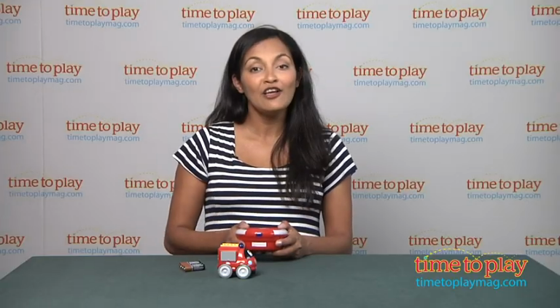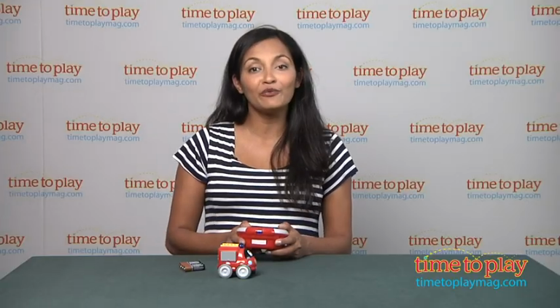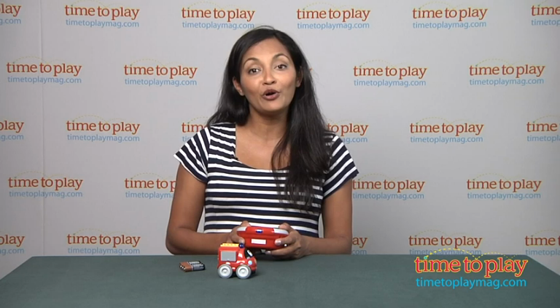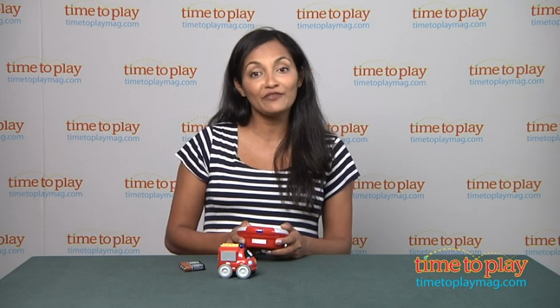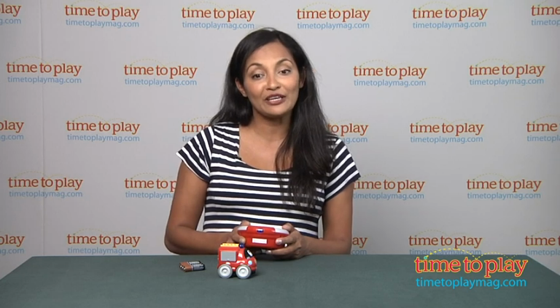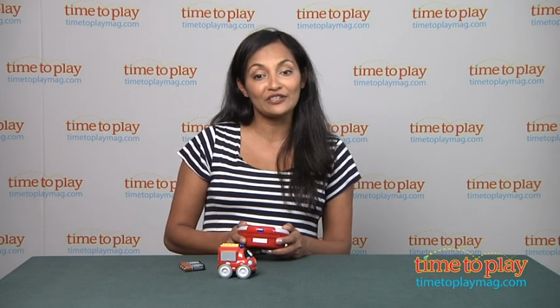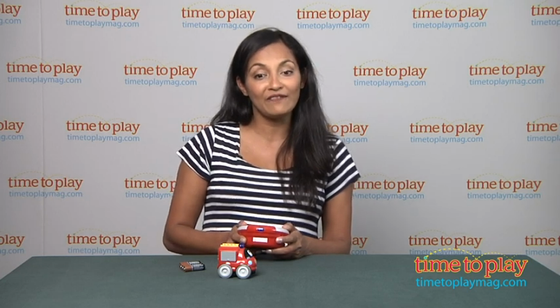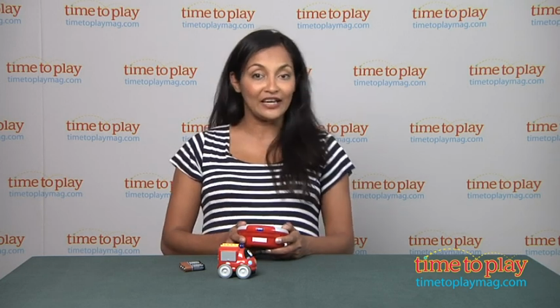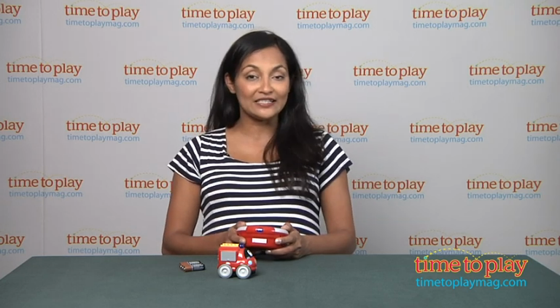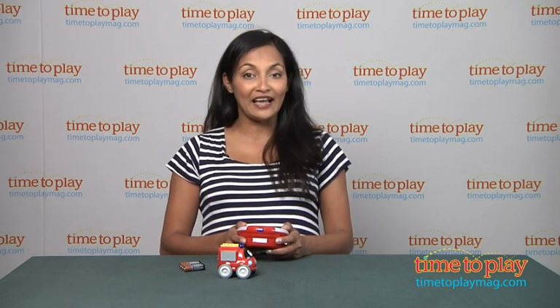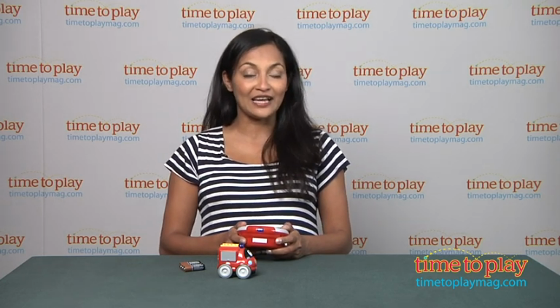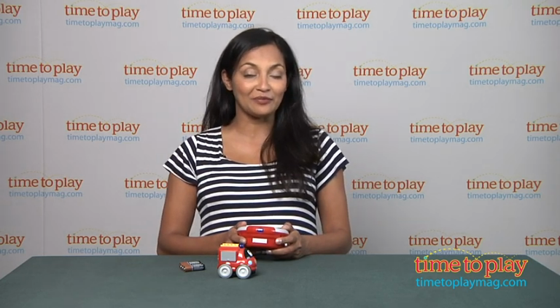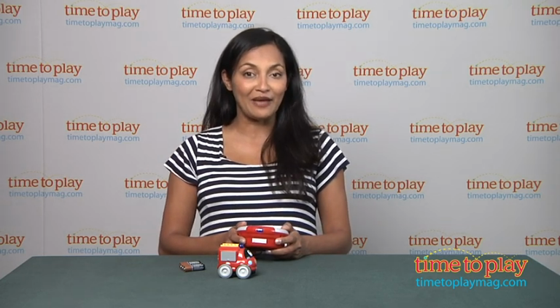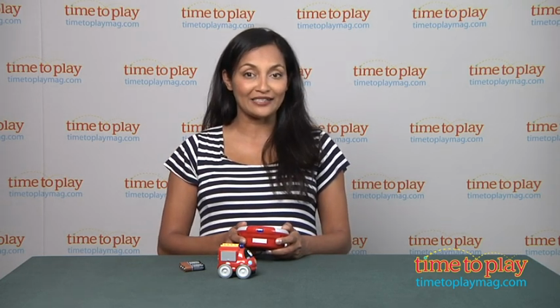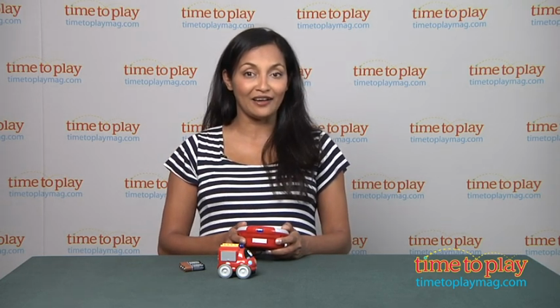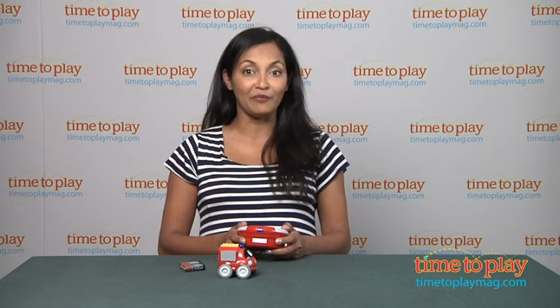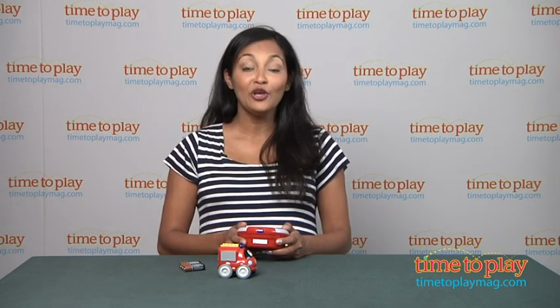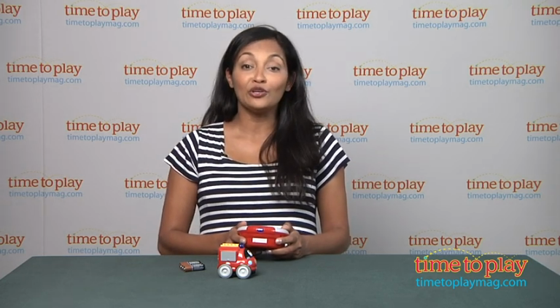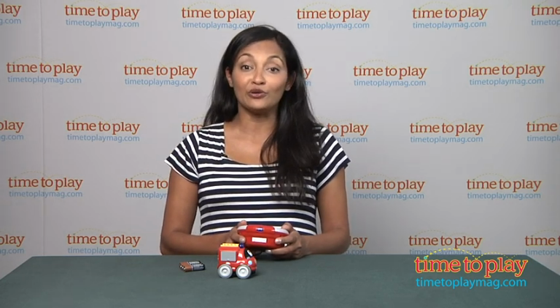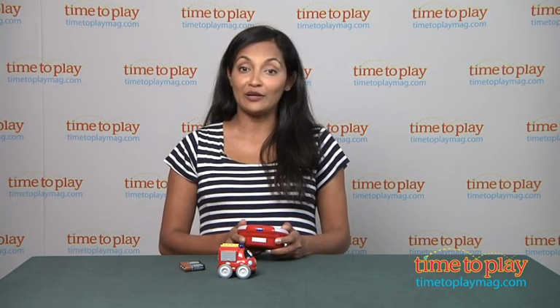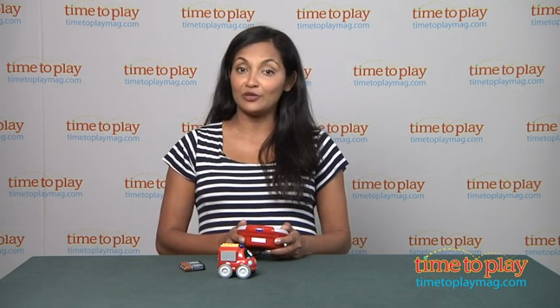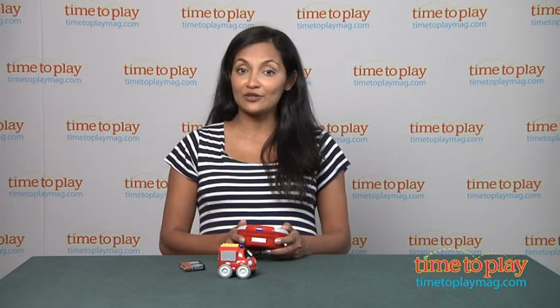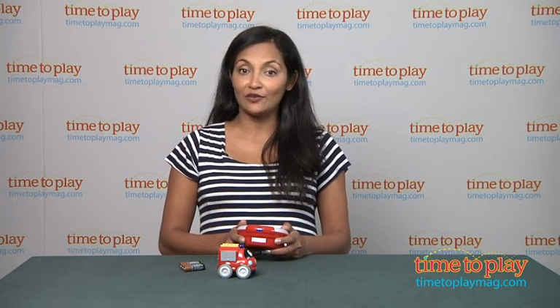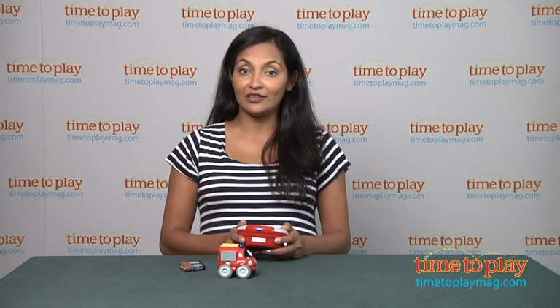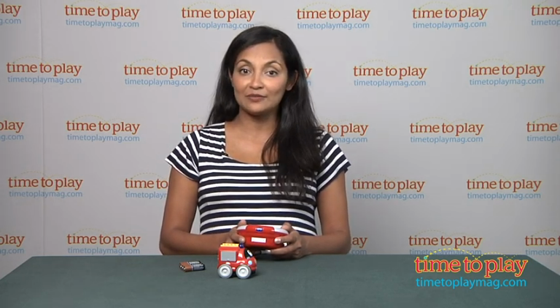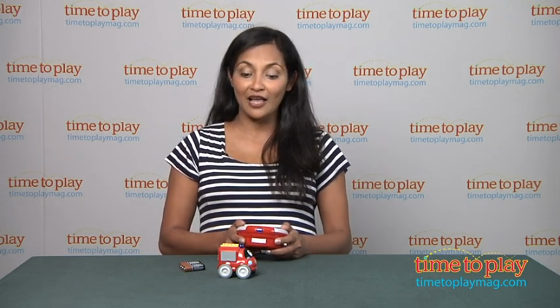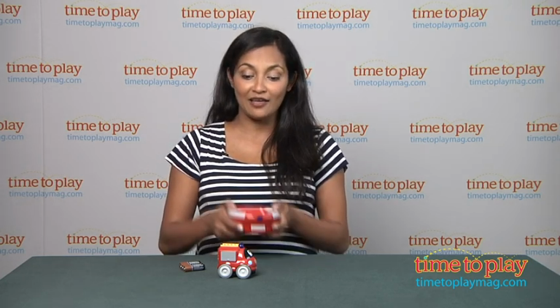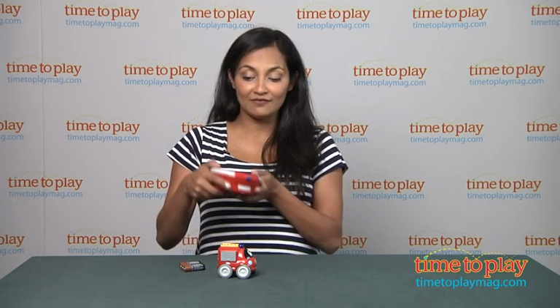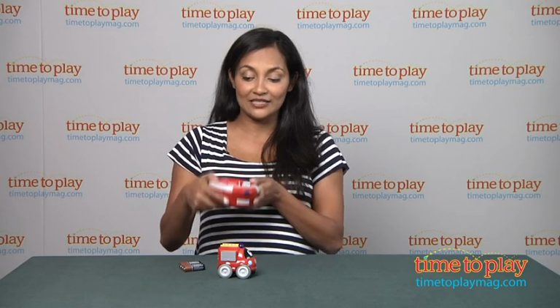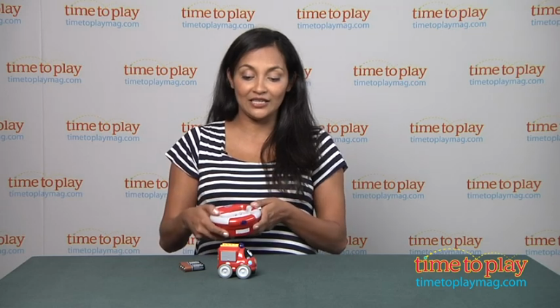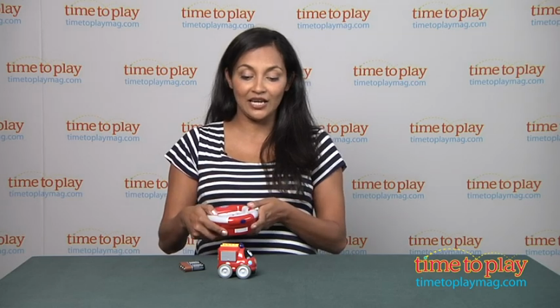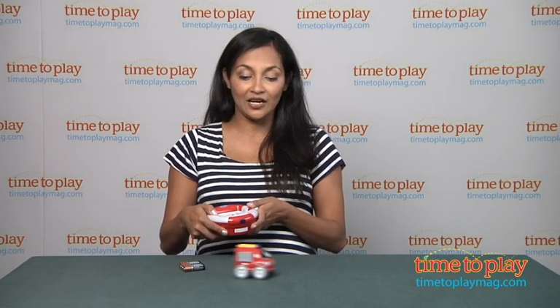For more information, find us at TimeToPlayMag.com, your number one source for all things to play. See you later!